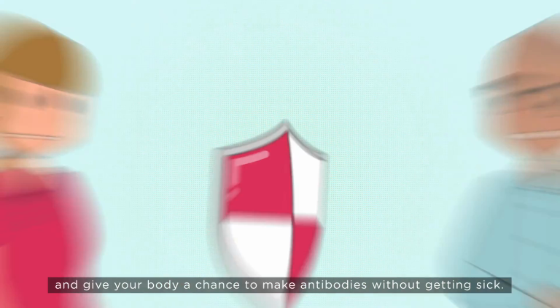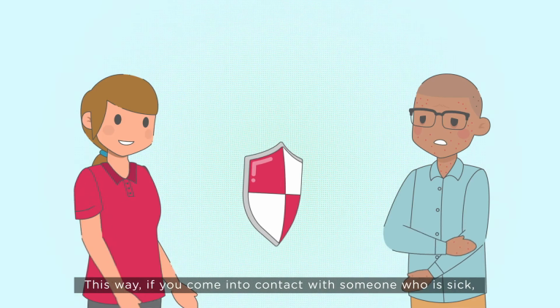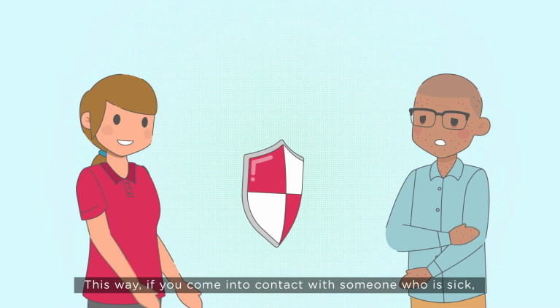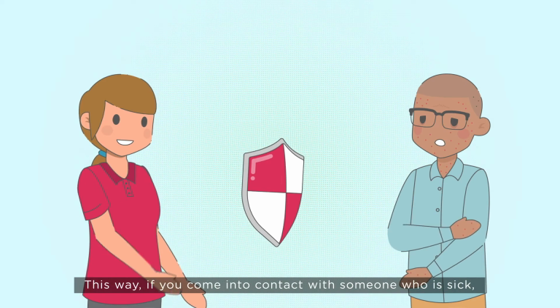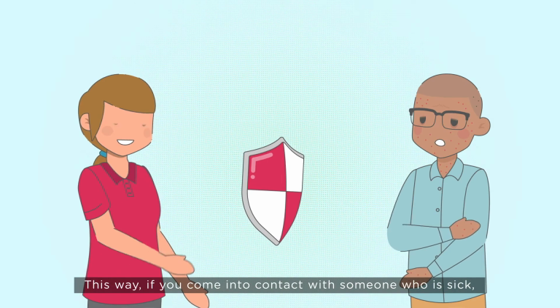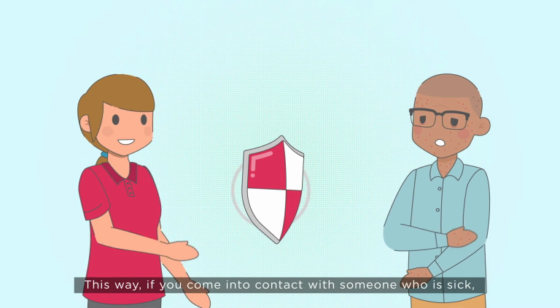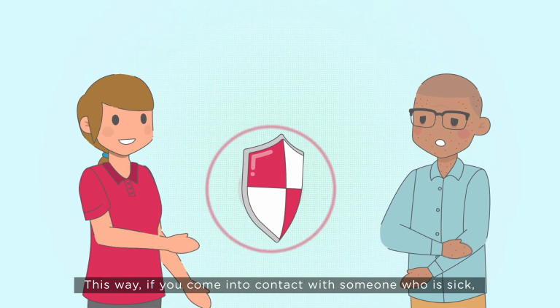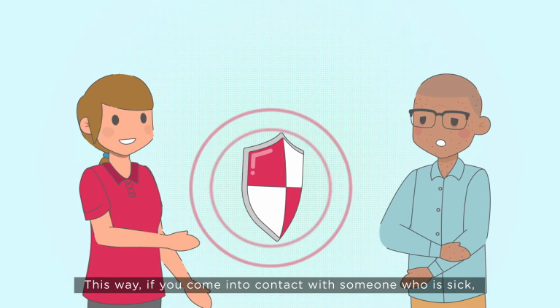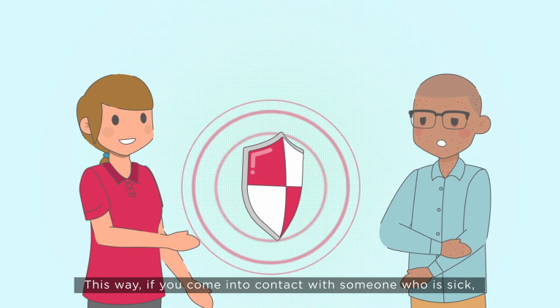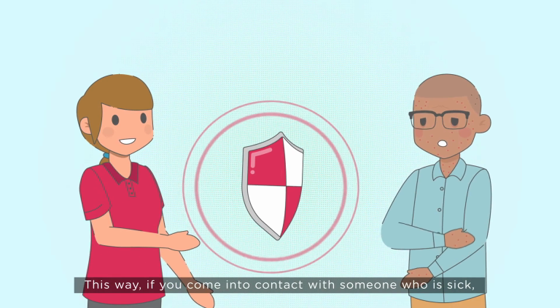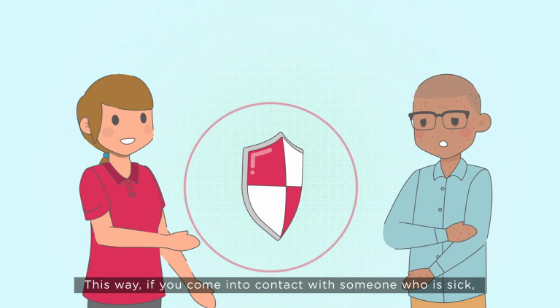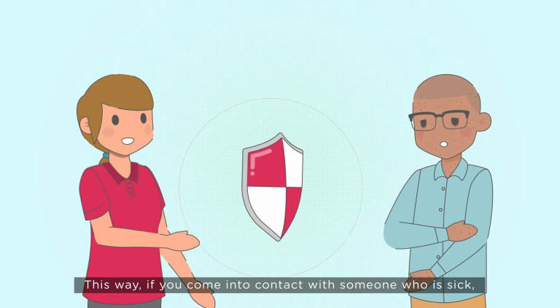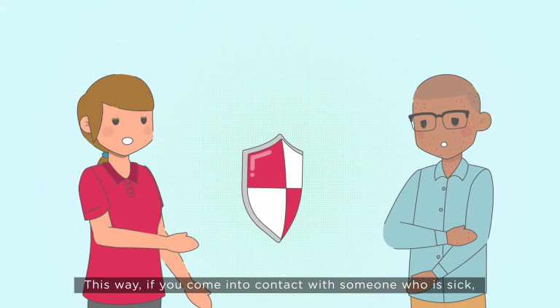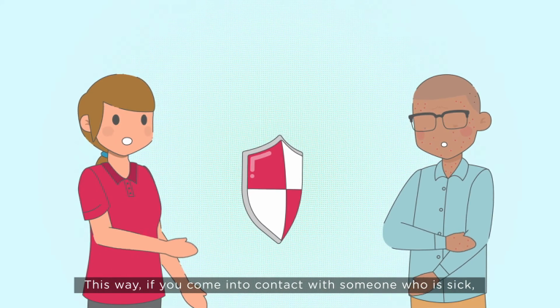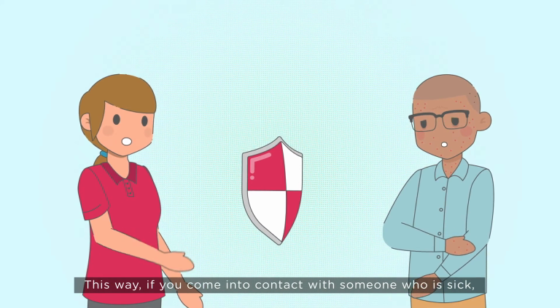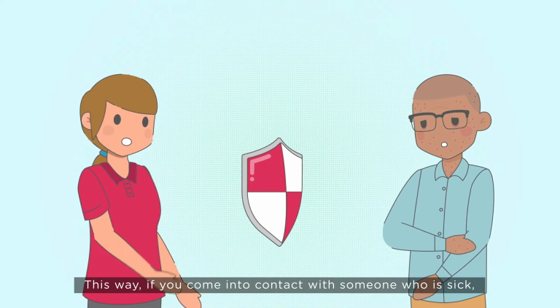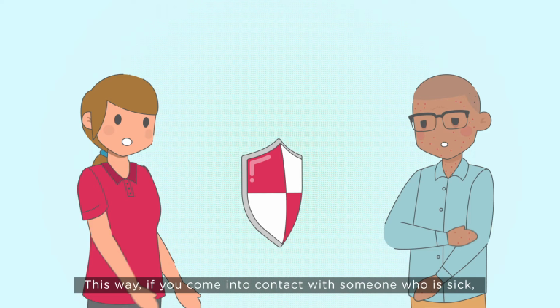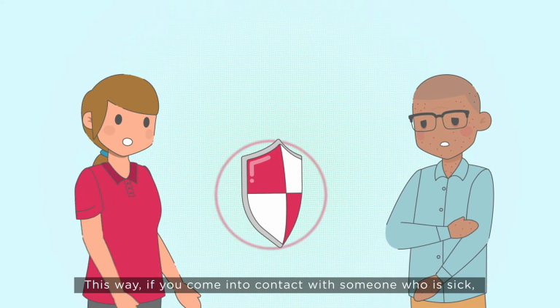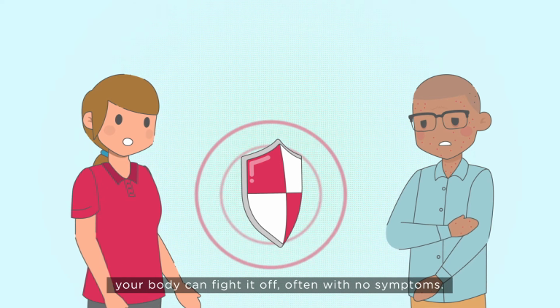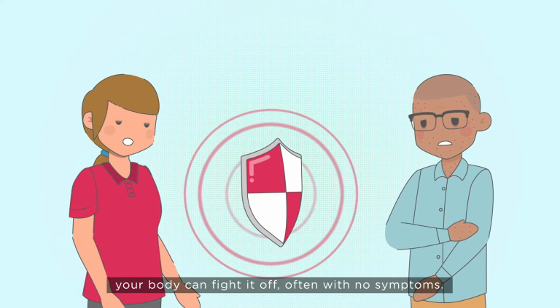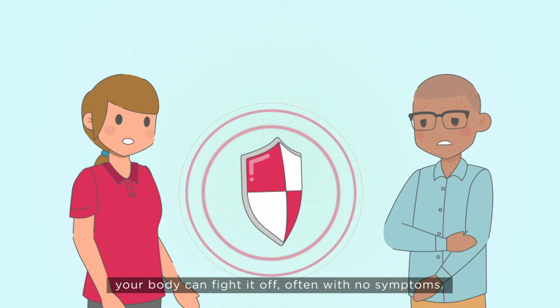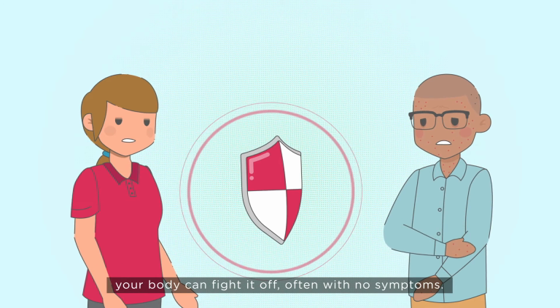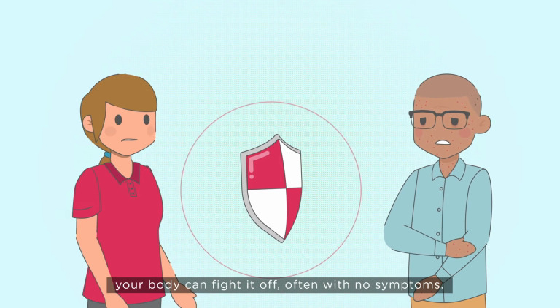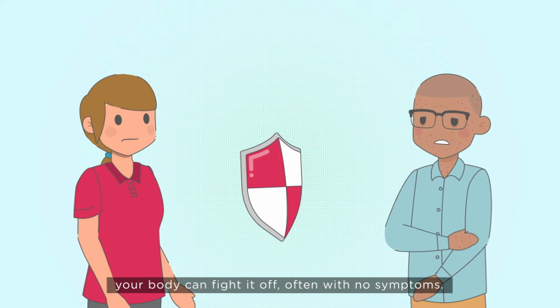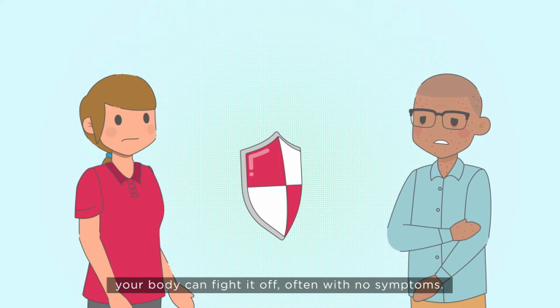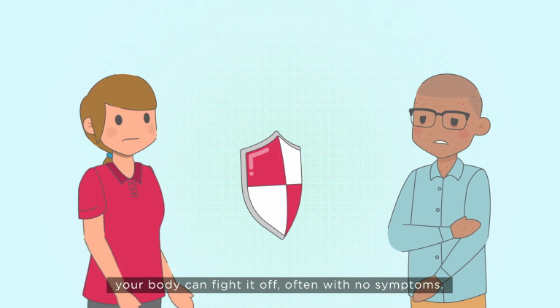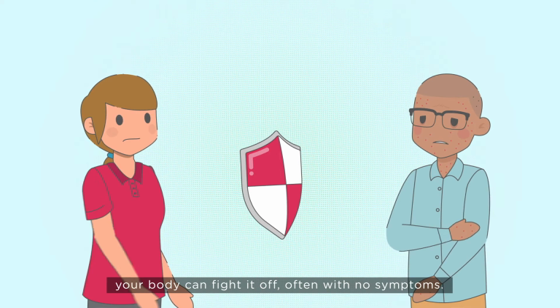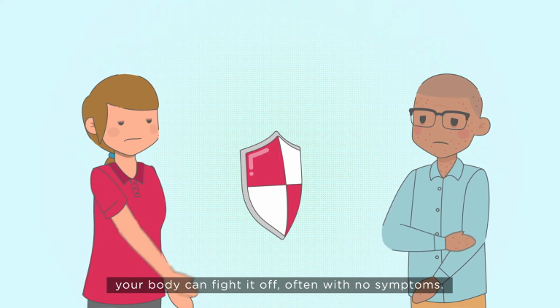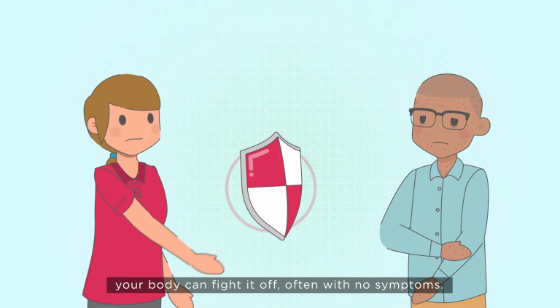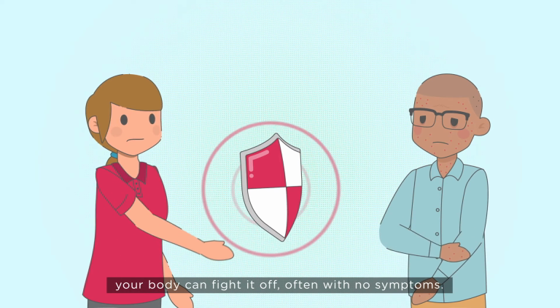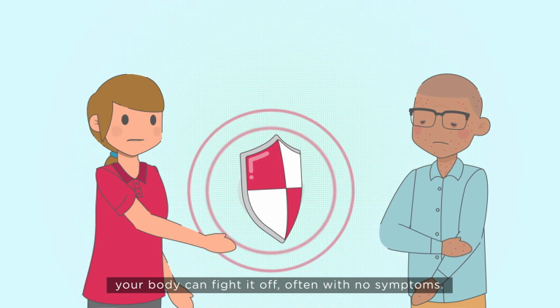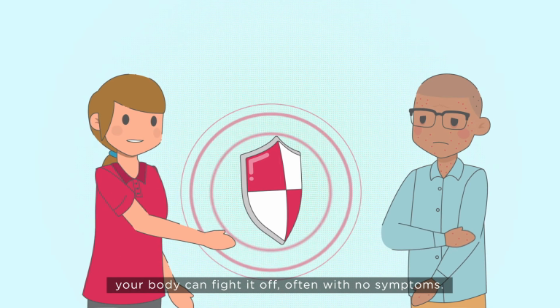This way, if you come into contact with someone who is sick, your body can fight it off, often with no symptoms.